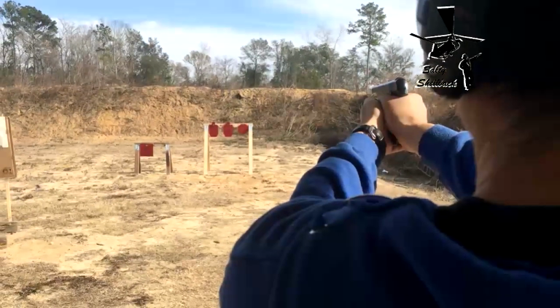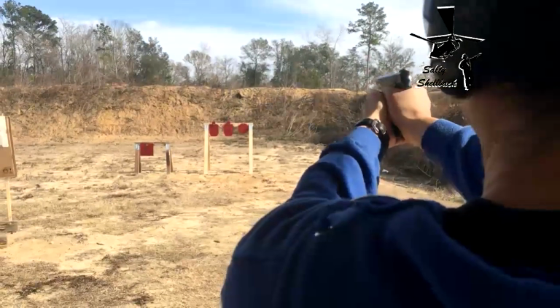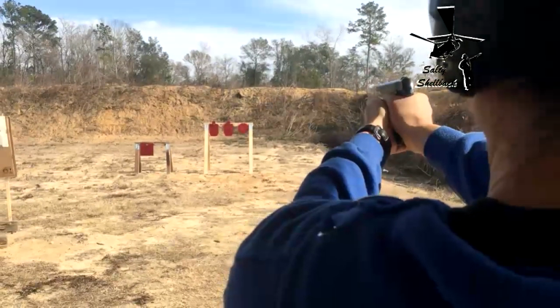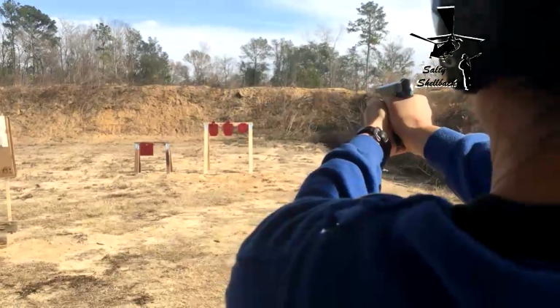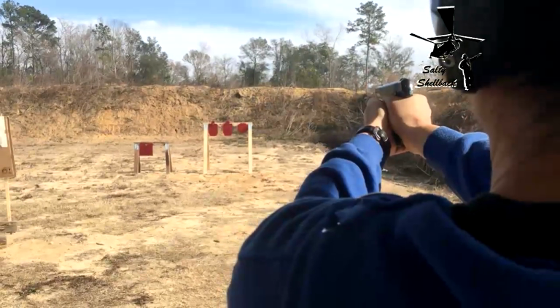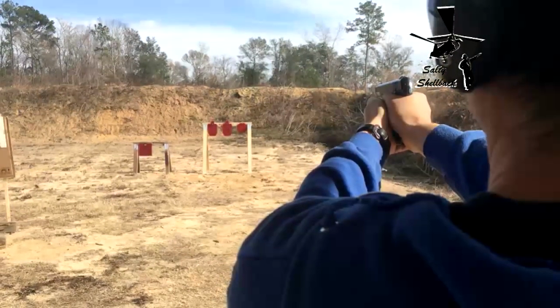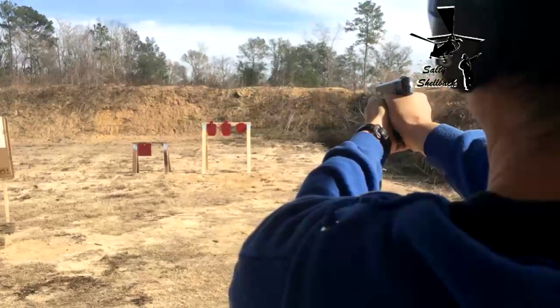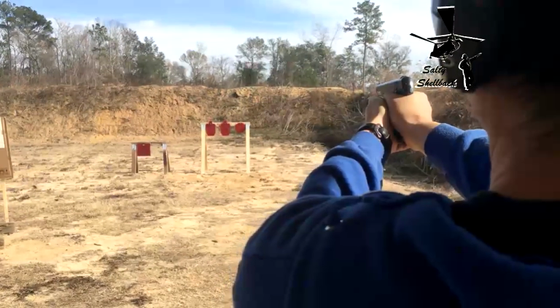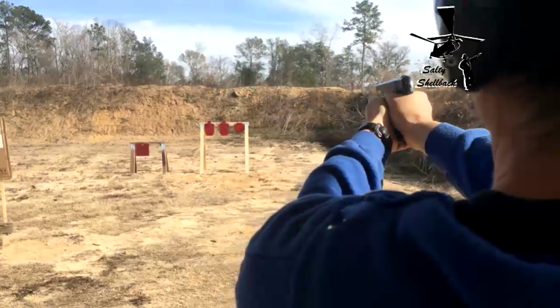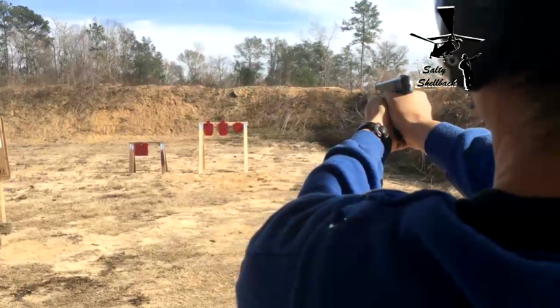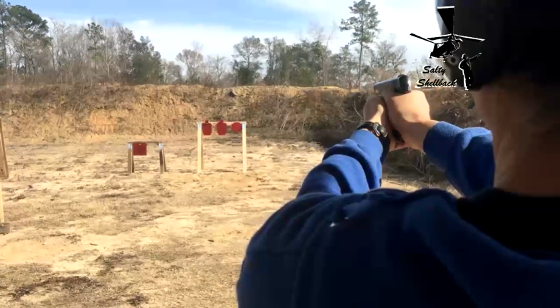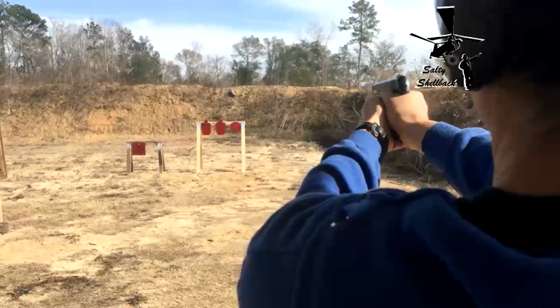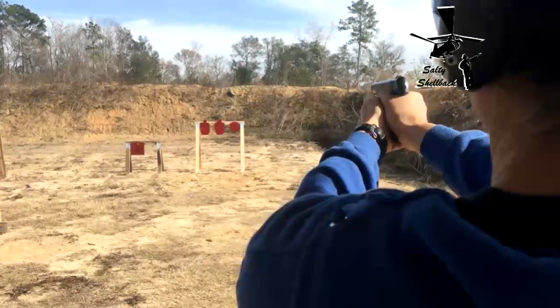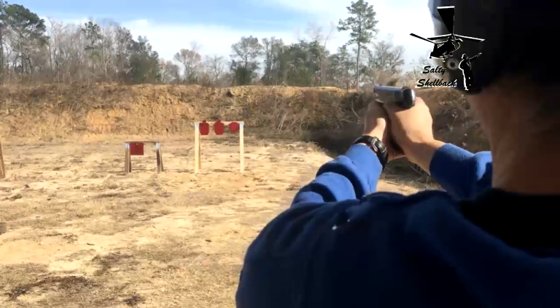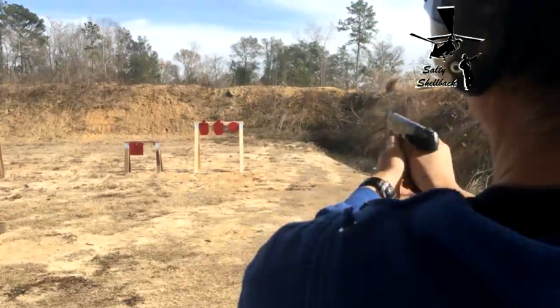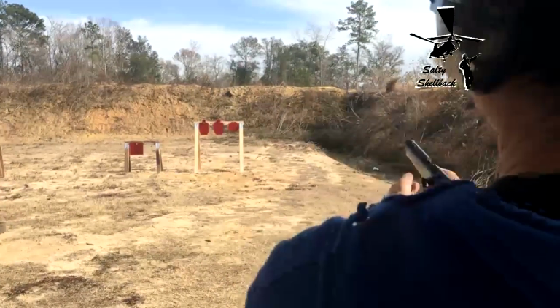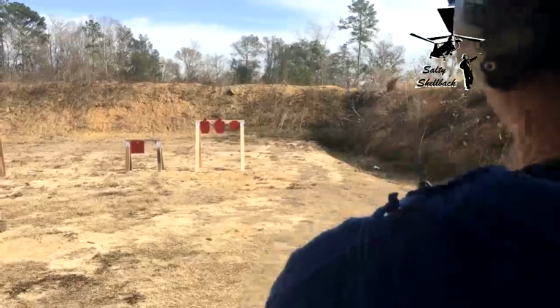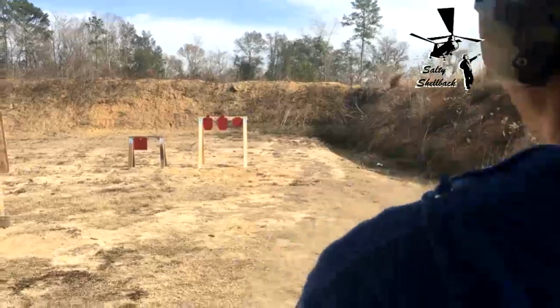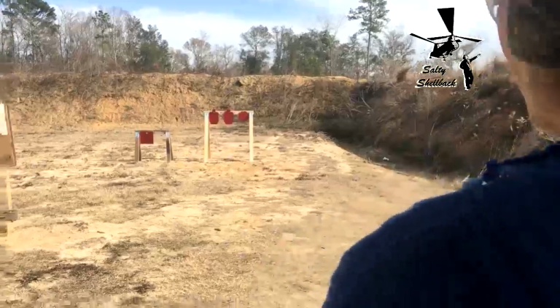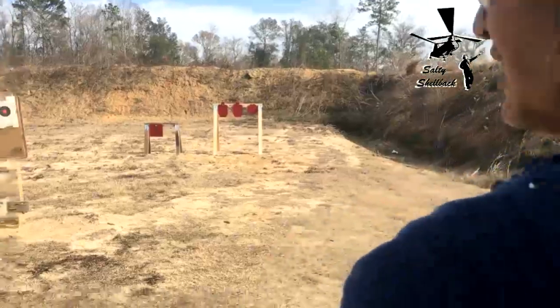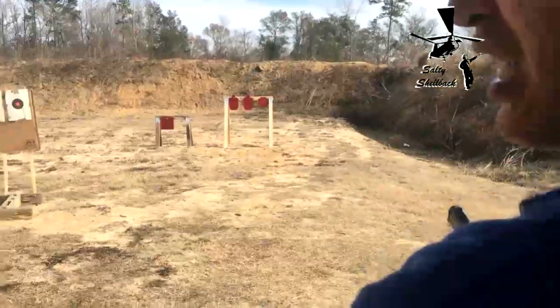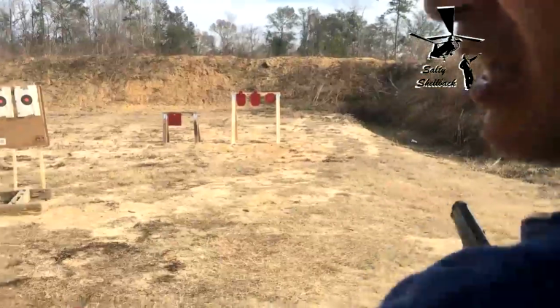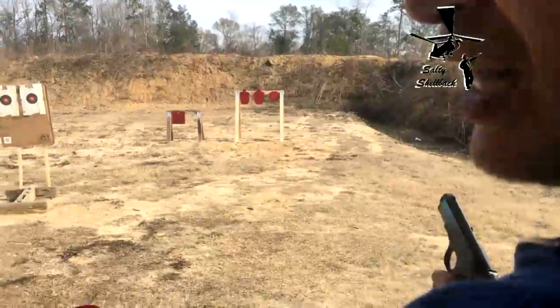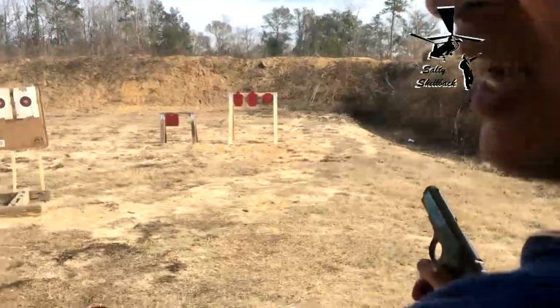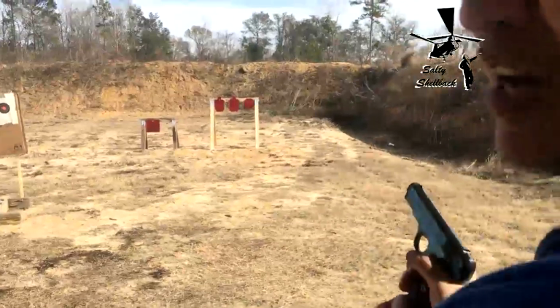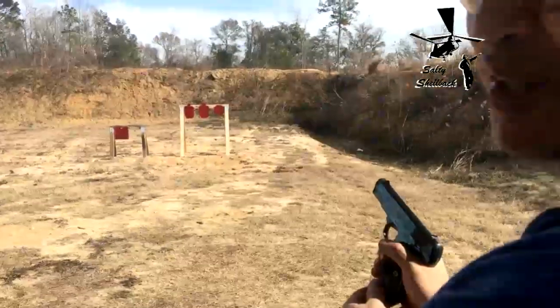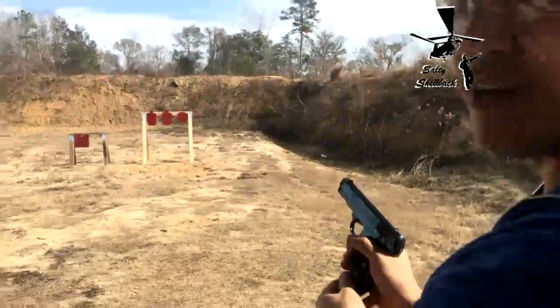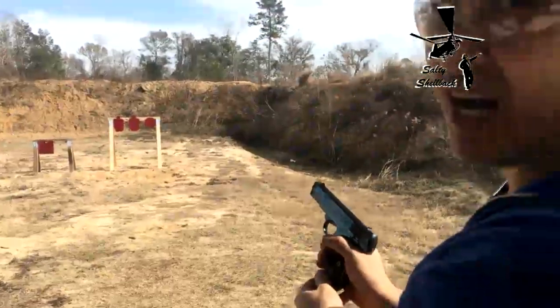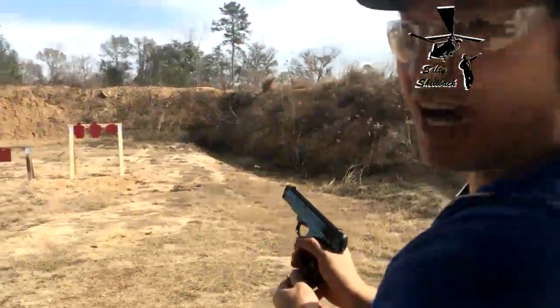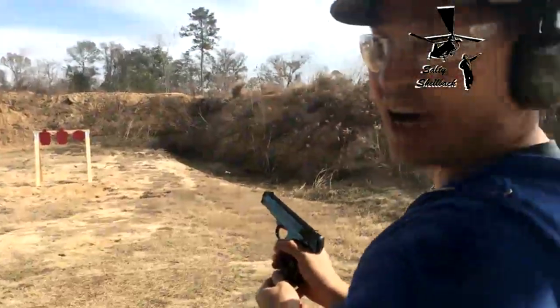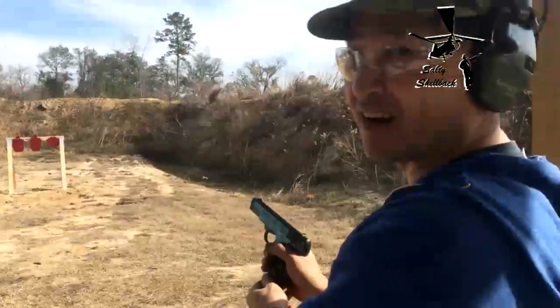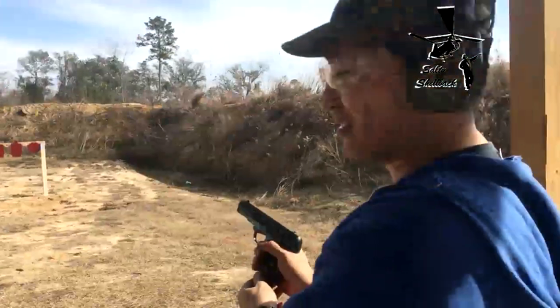You've got to aim a little higher on it.